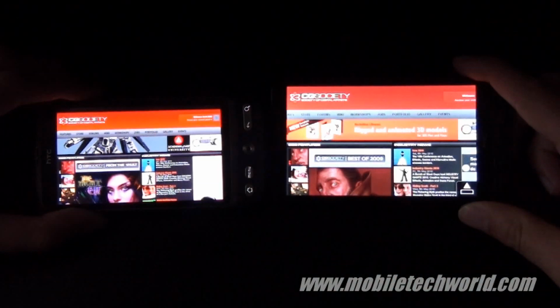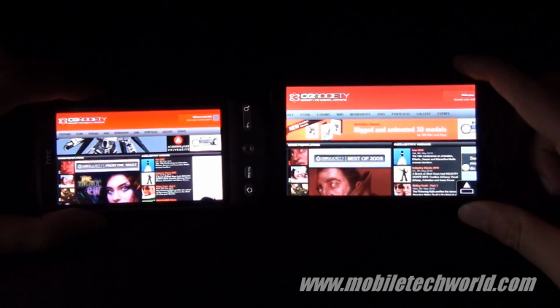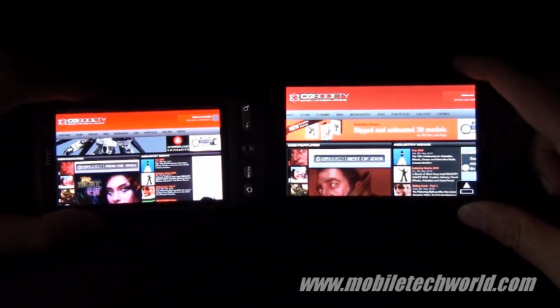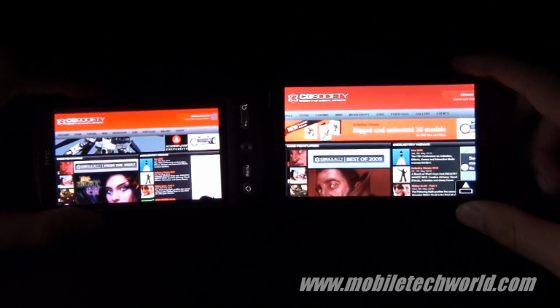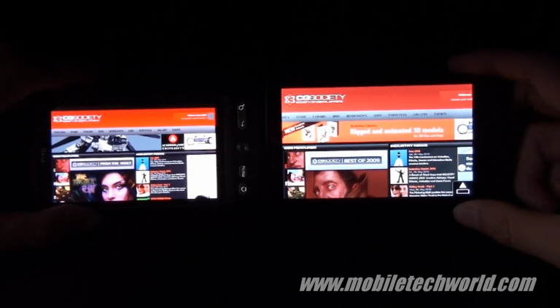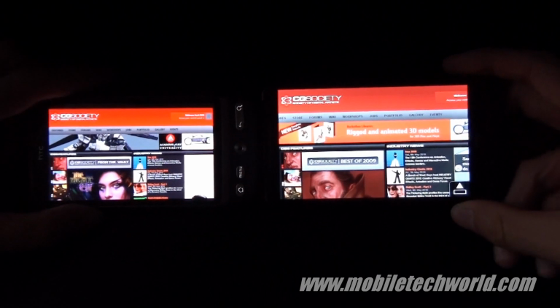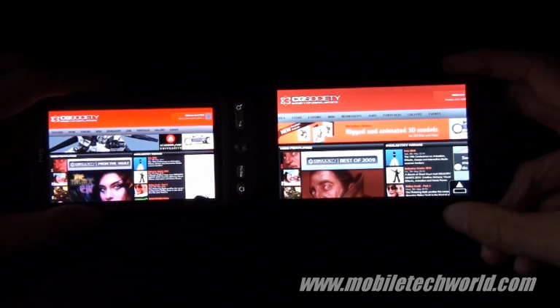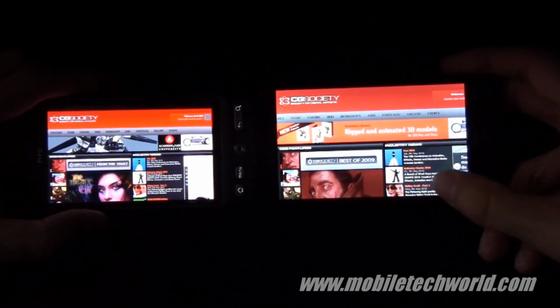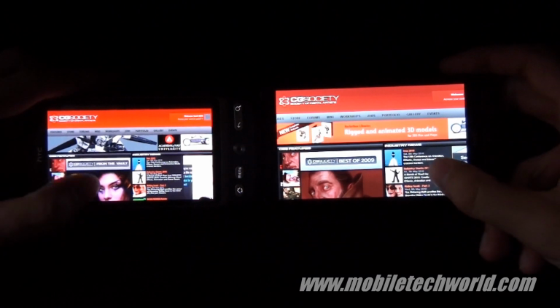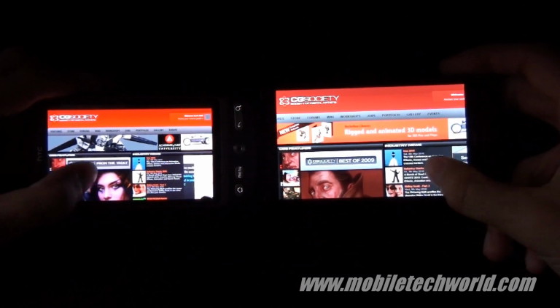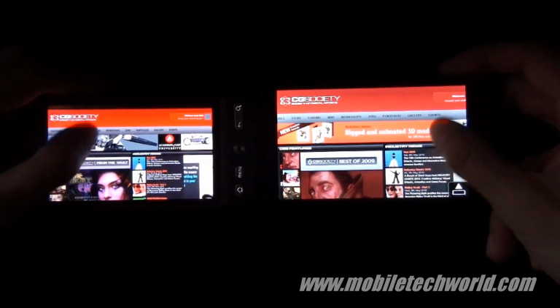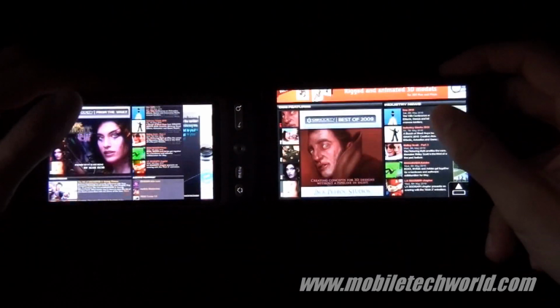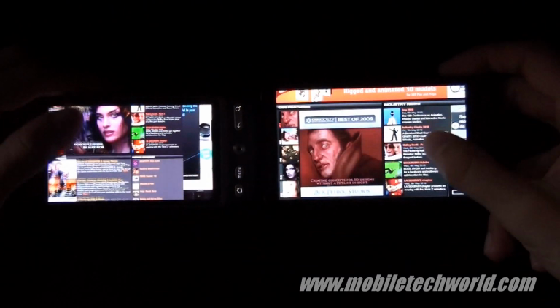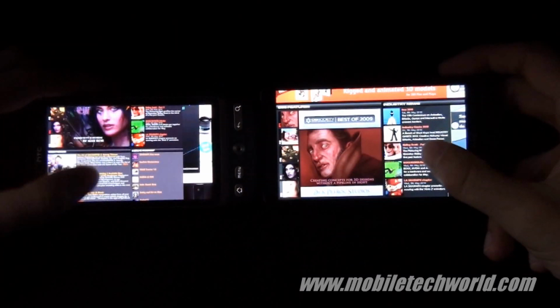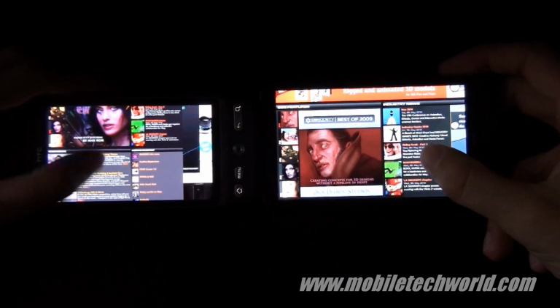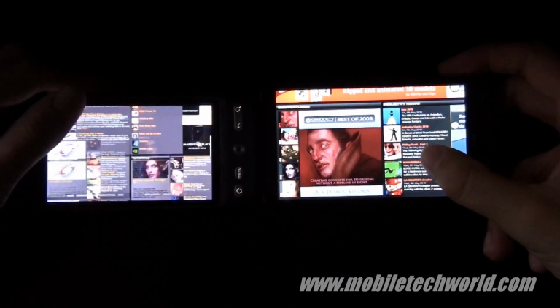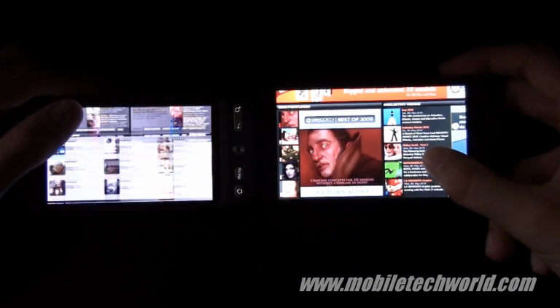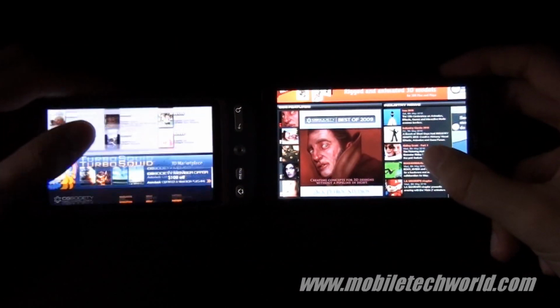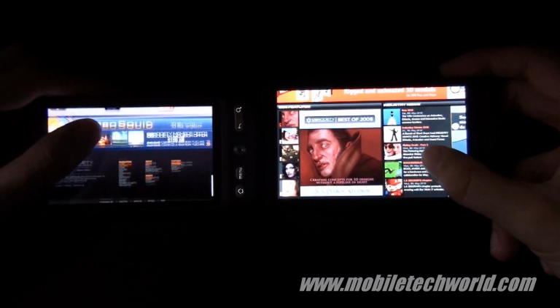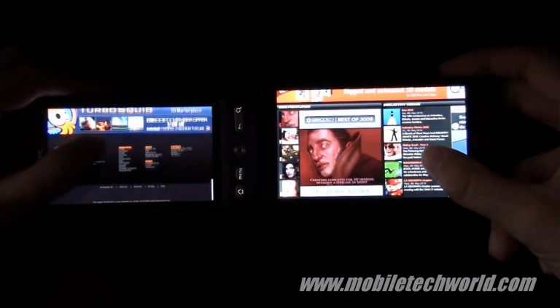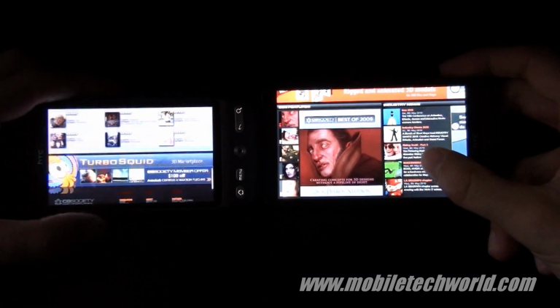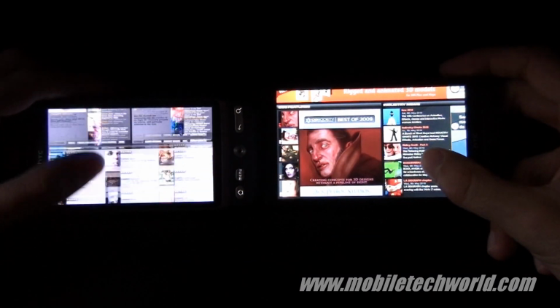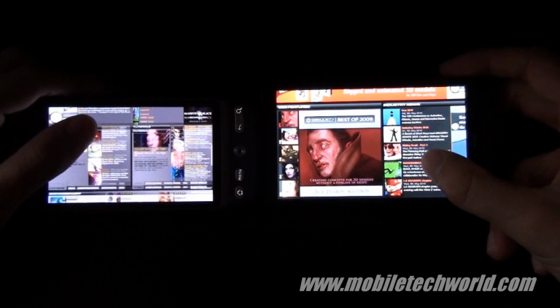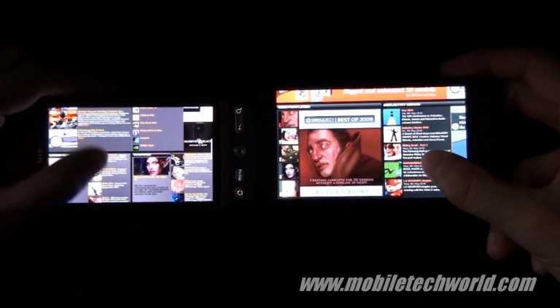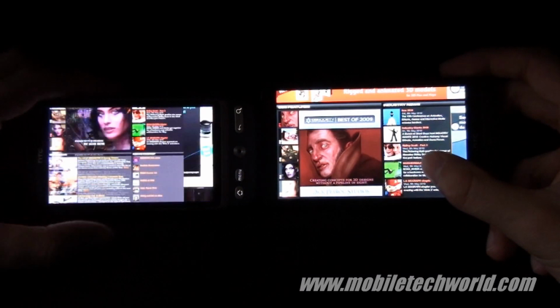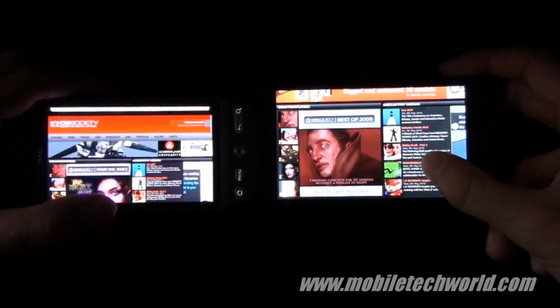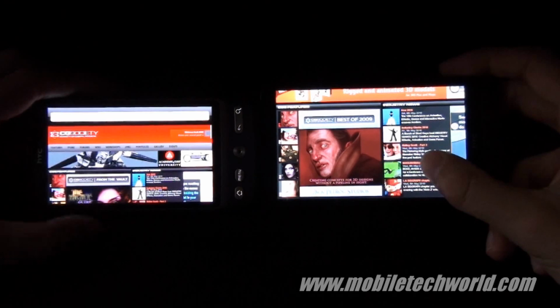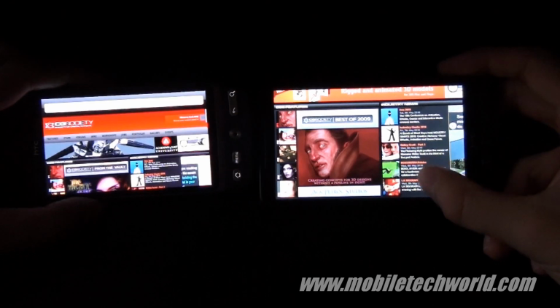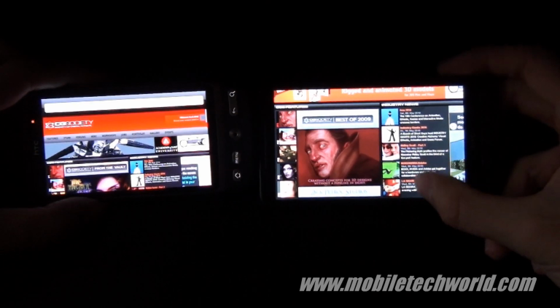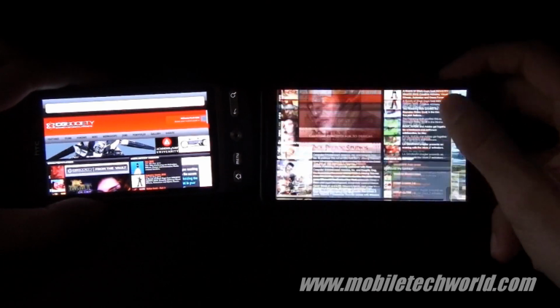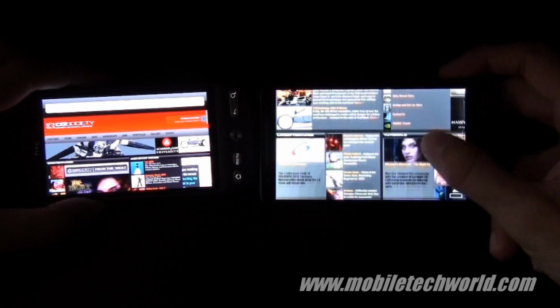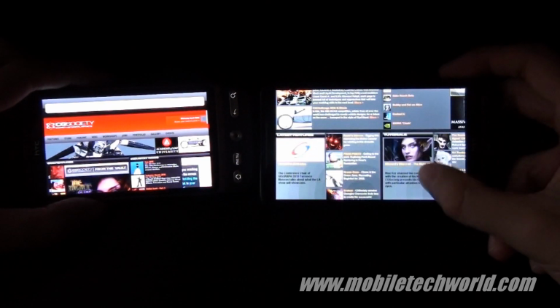And here's how it looks in landscape mode — as you can see on the Desire on the left, it's a lot smoother.